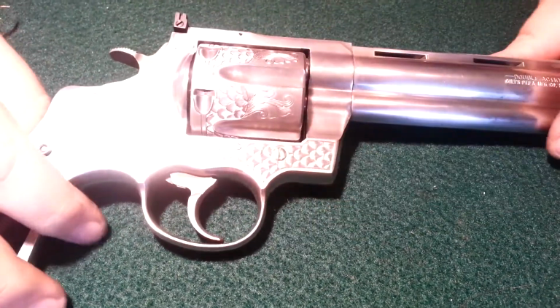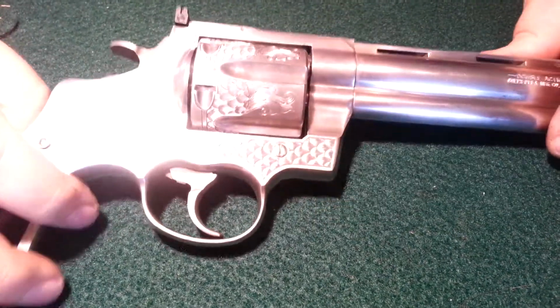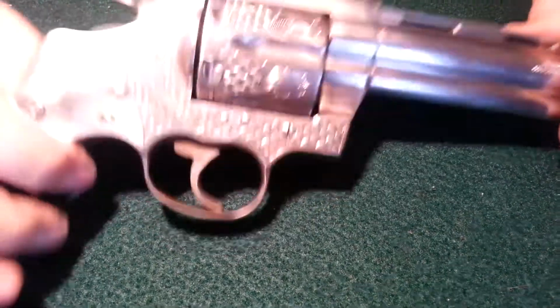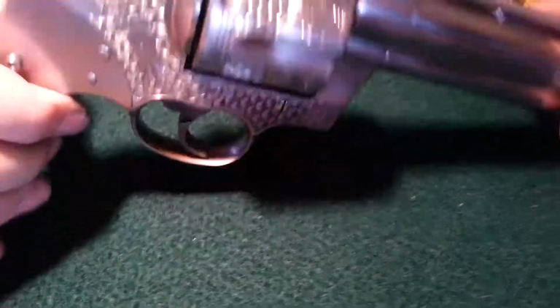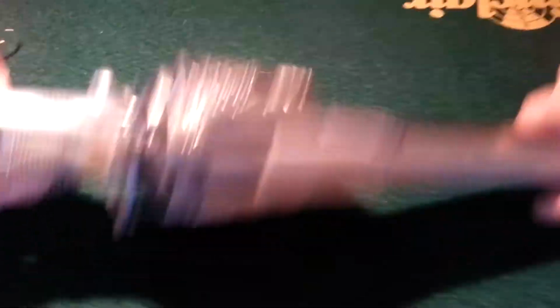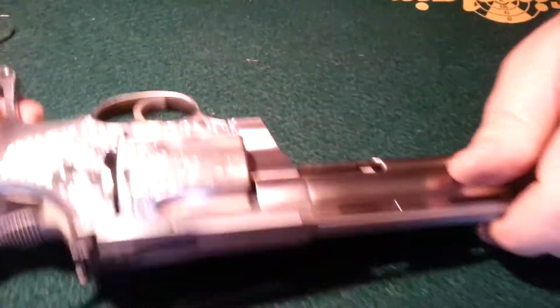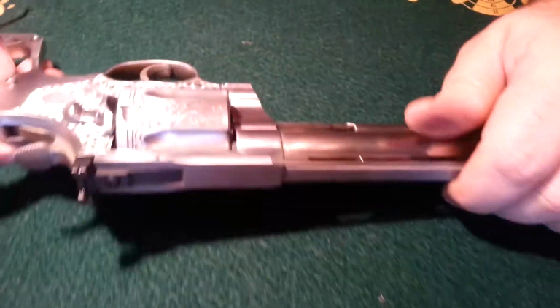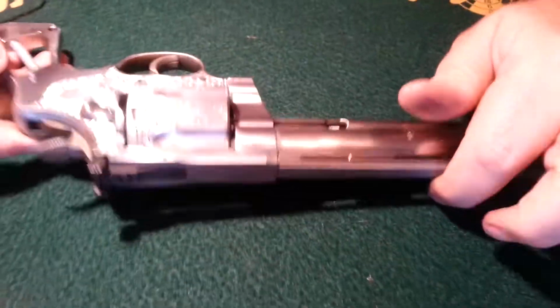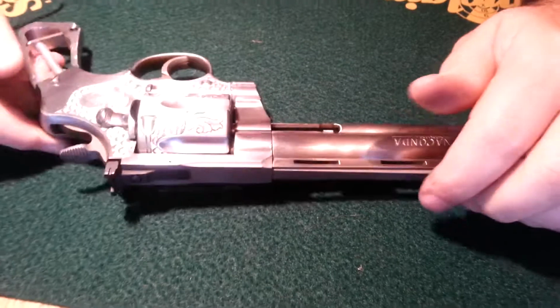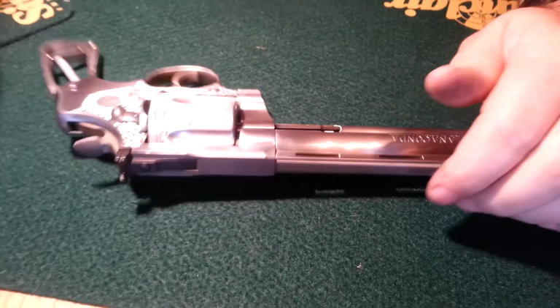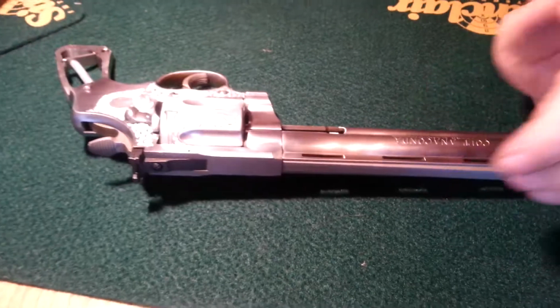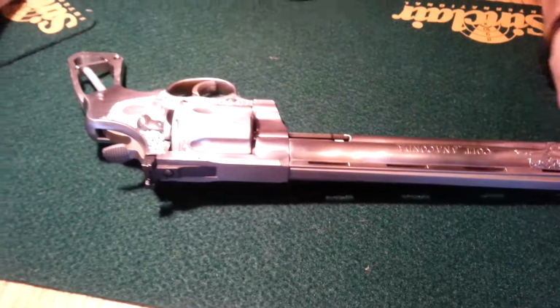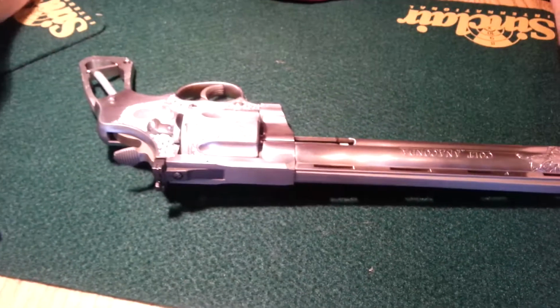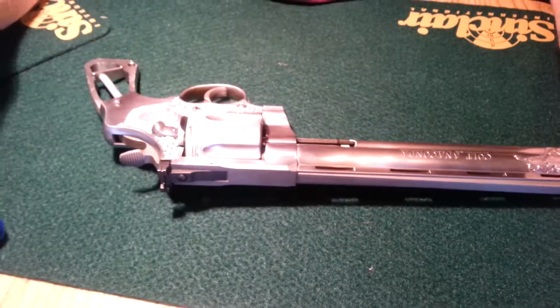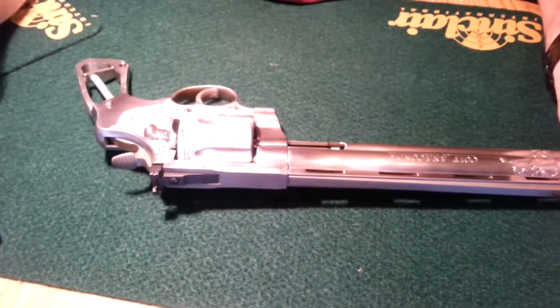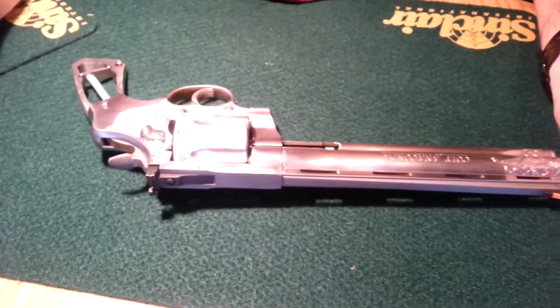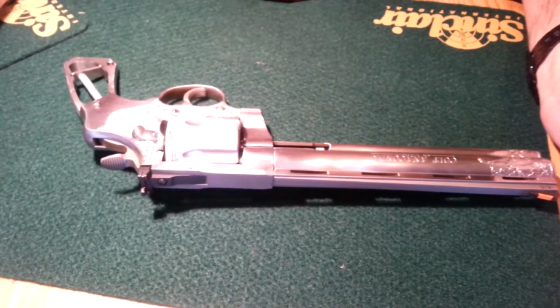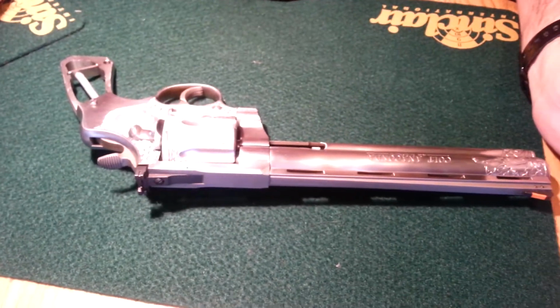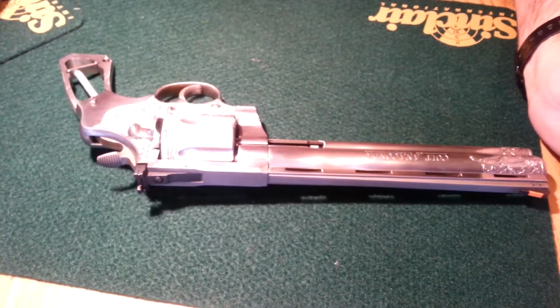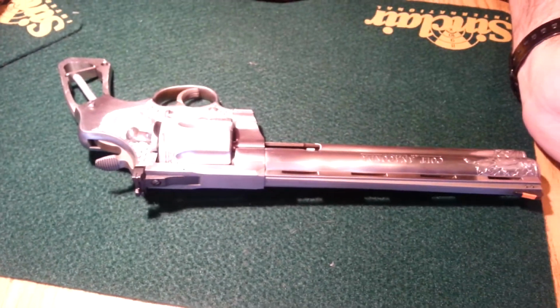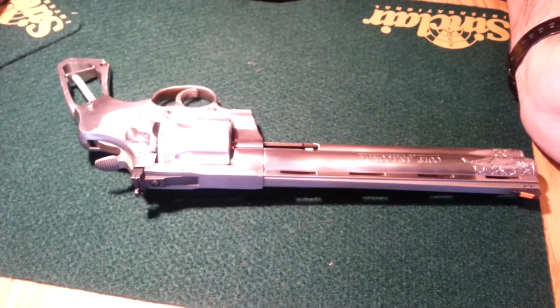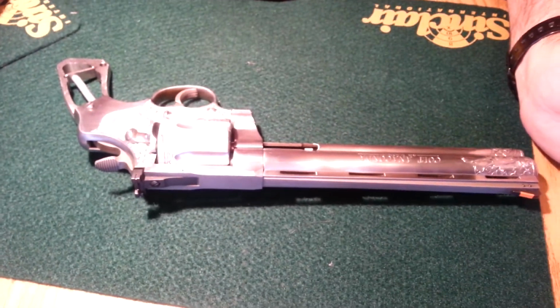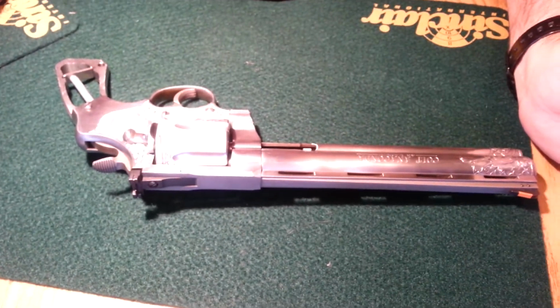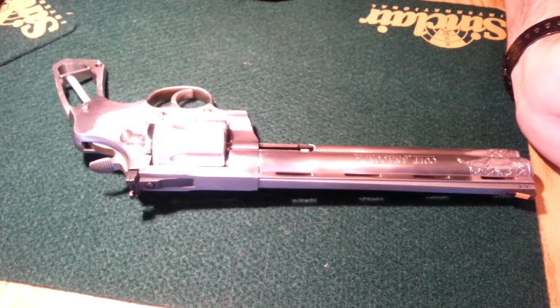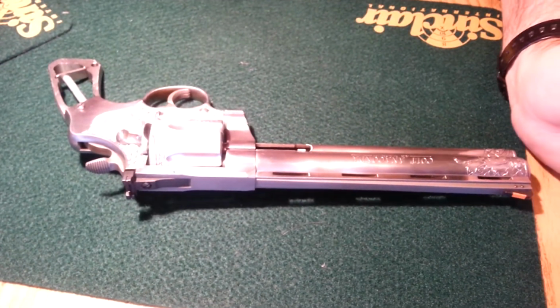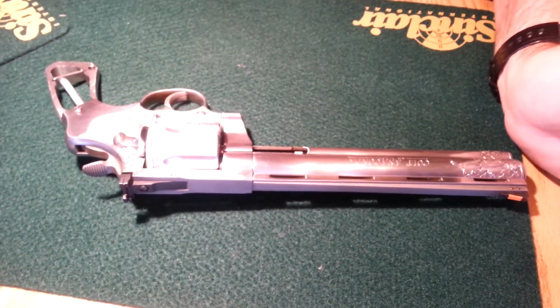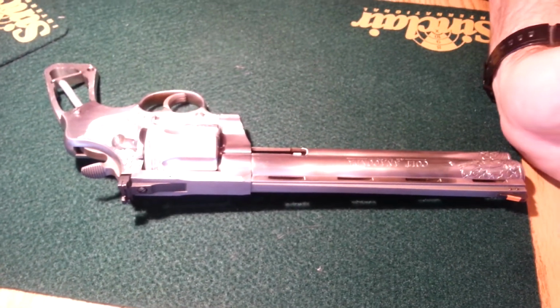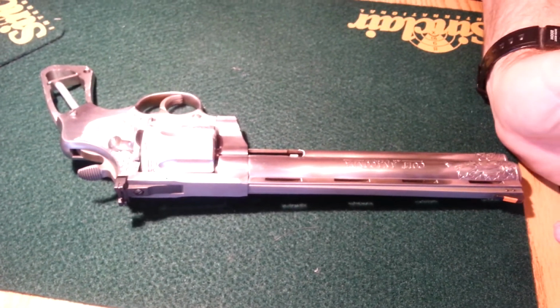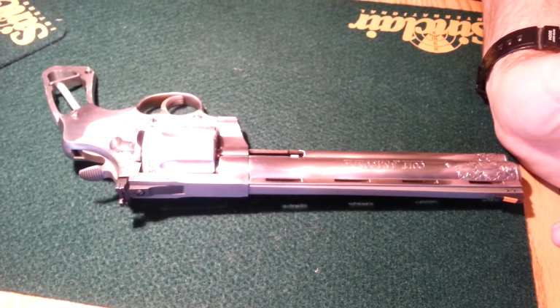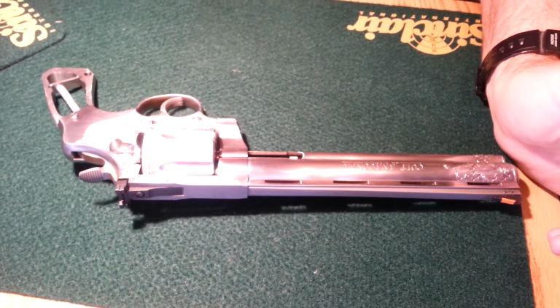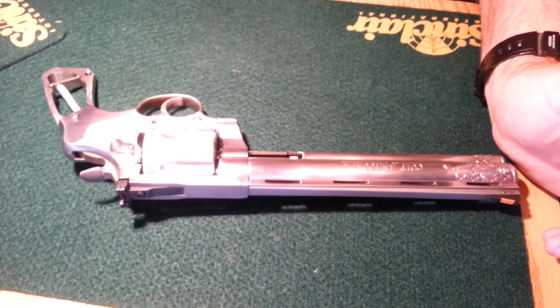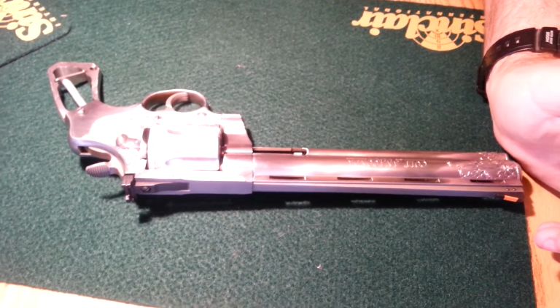That's the end of that. It needs the grips, needs to be polished, and it's ready to go.